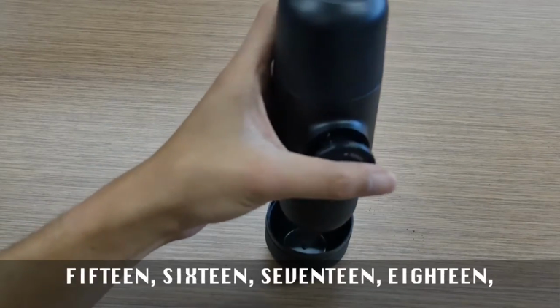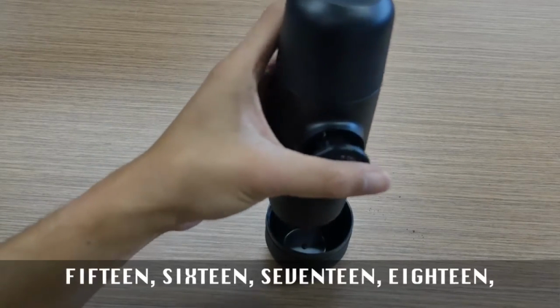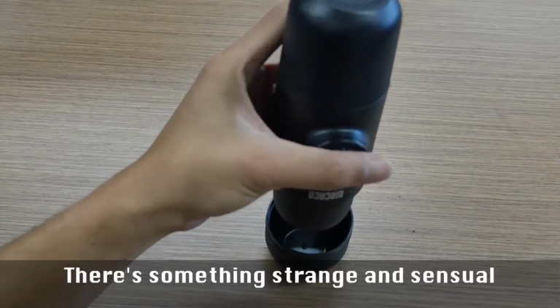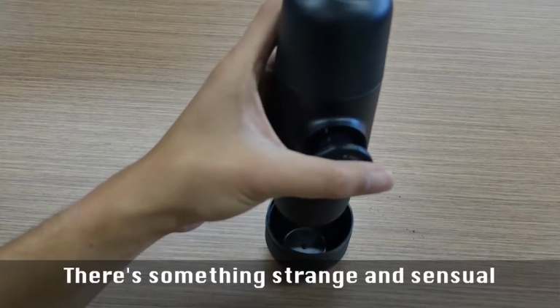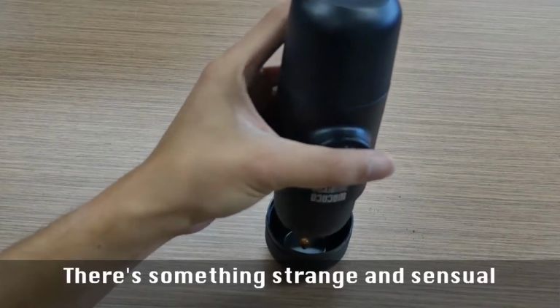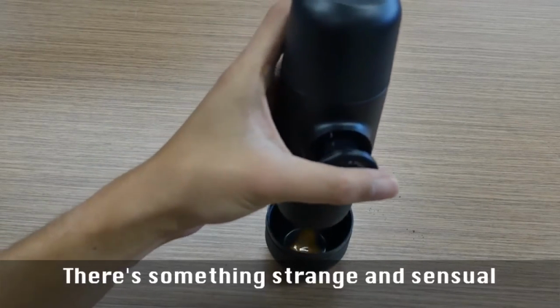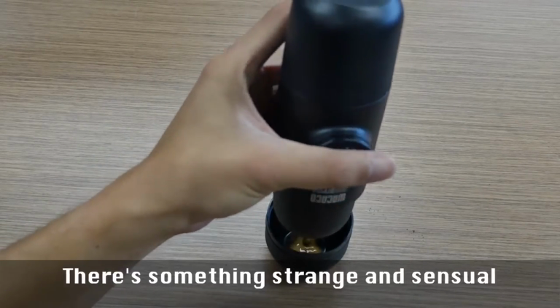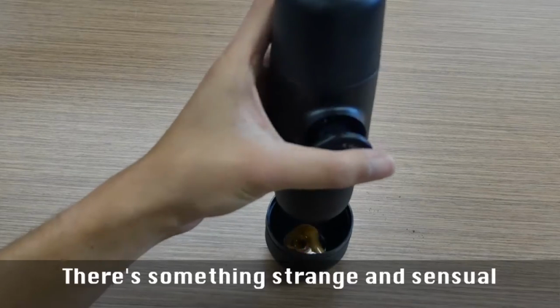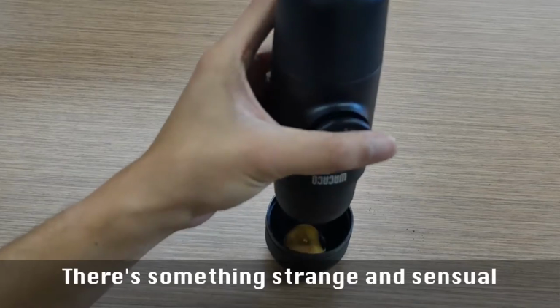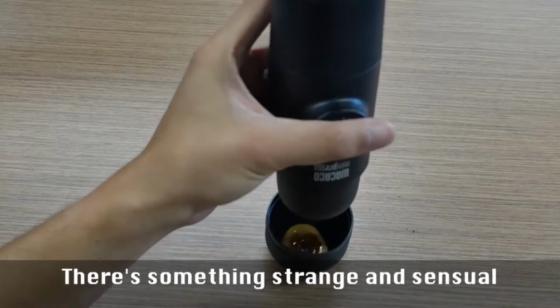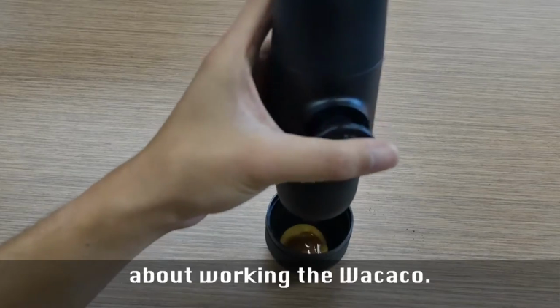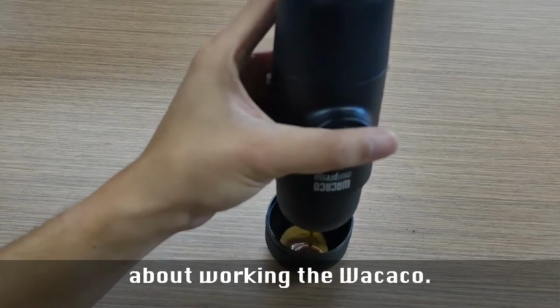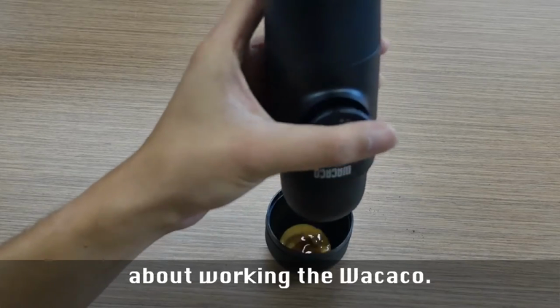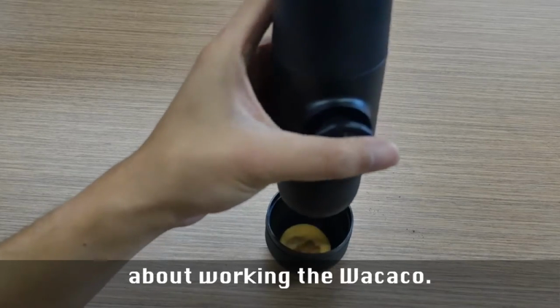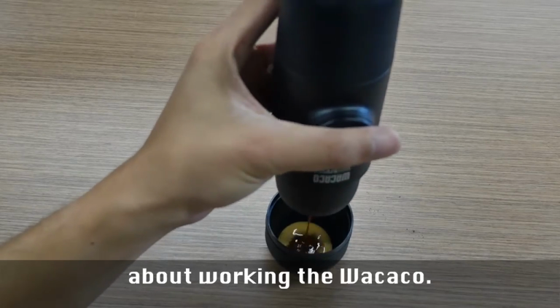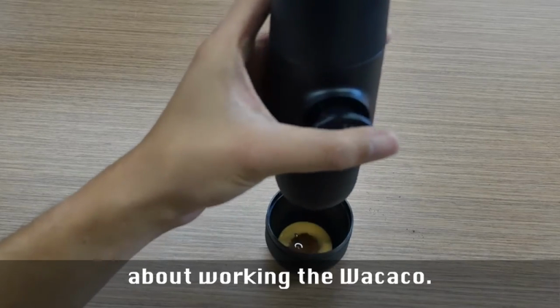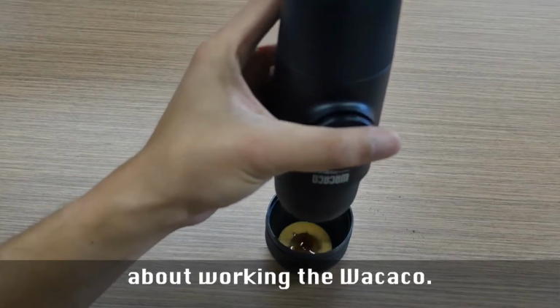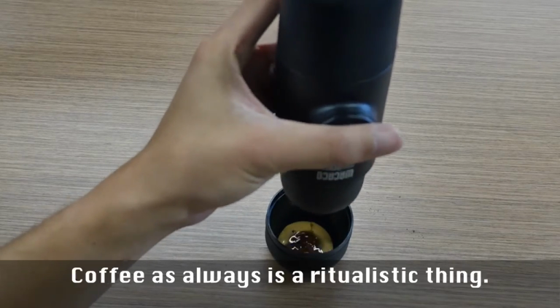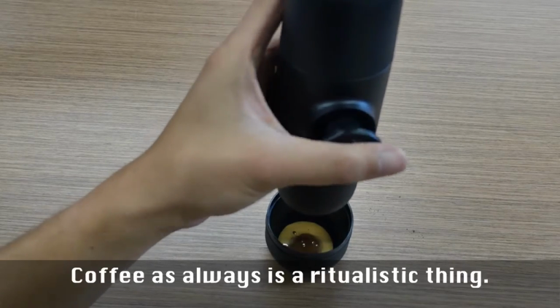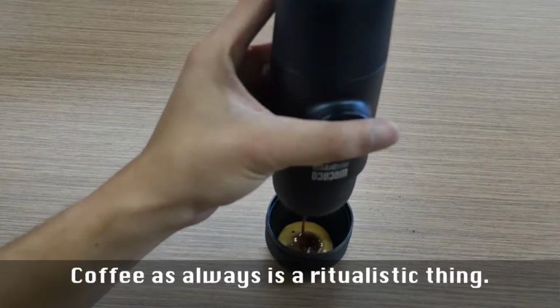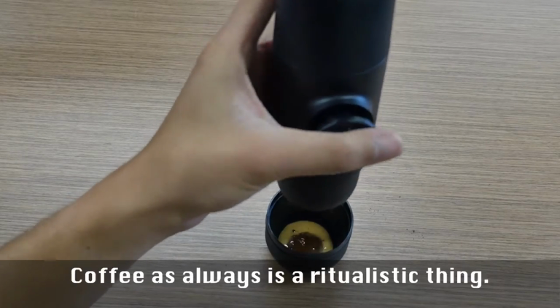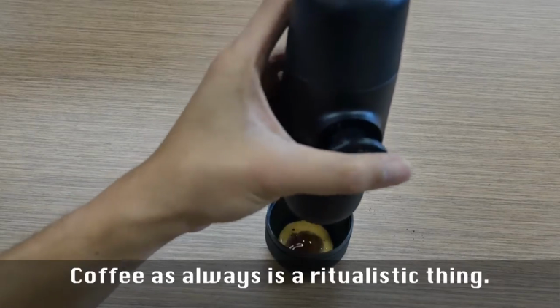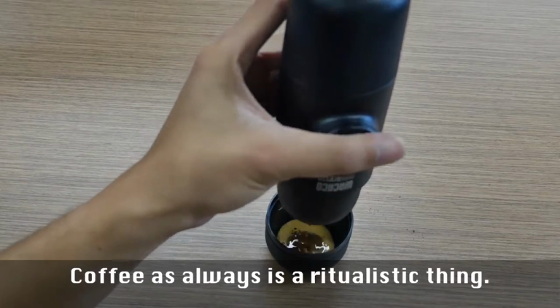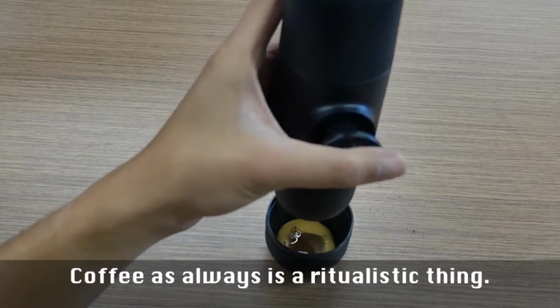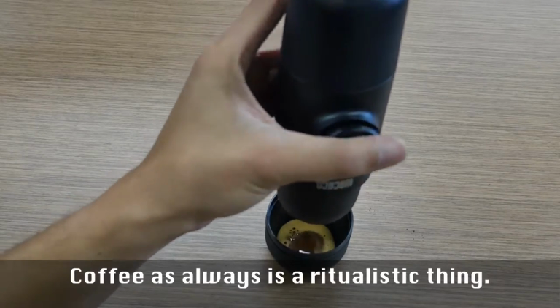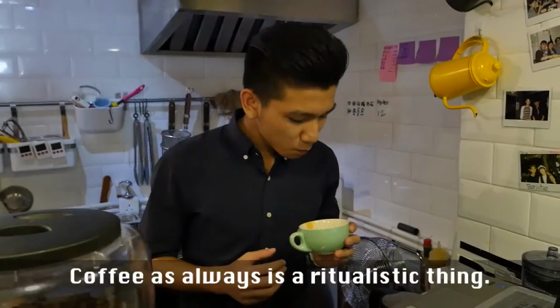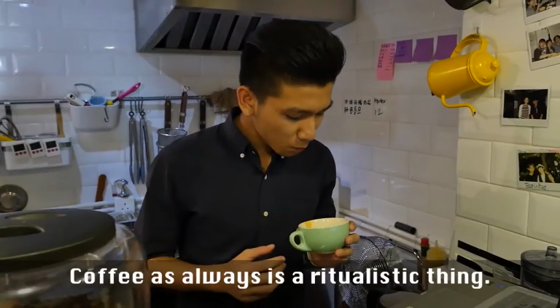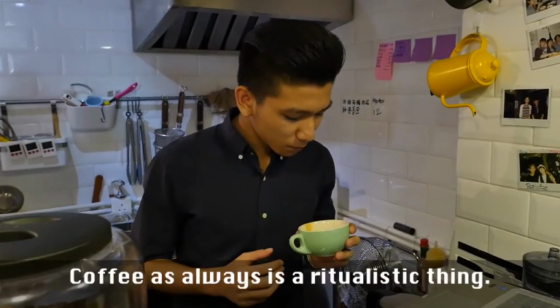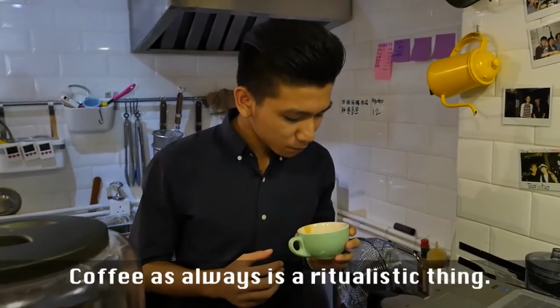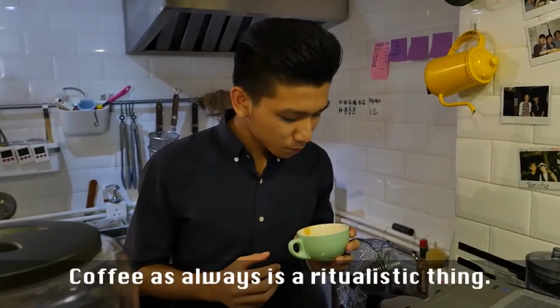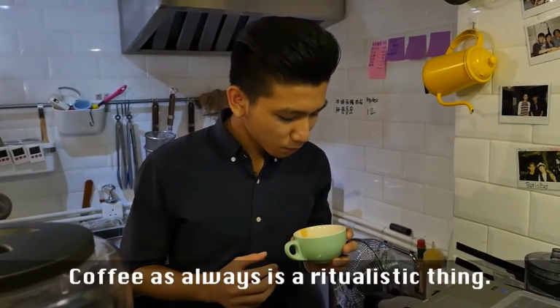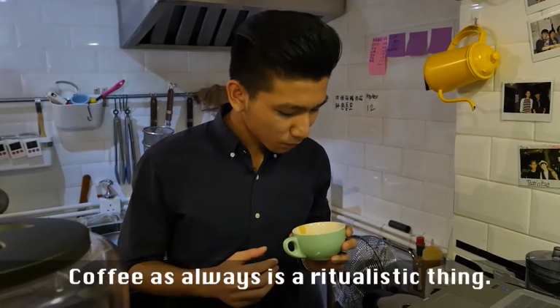There's something strange and ceremonial about working the Wacaco. Coffee, as always, is a ritualistic thing.